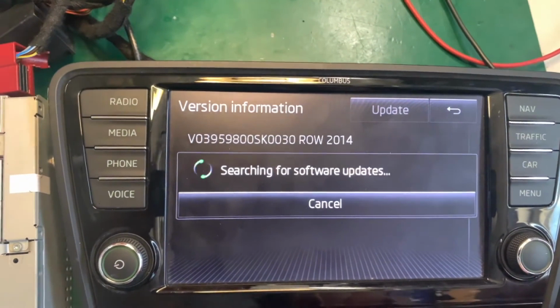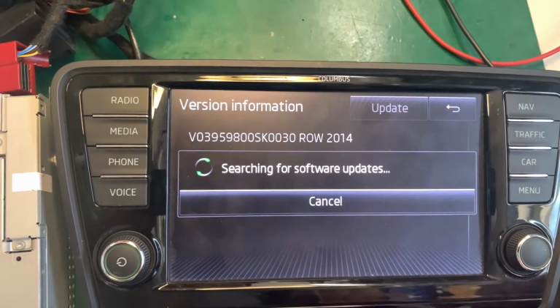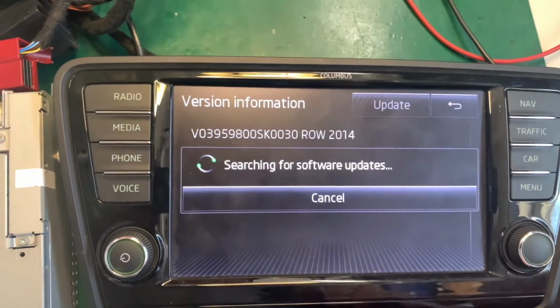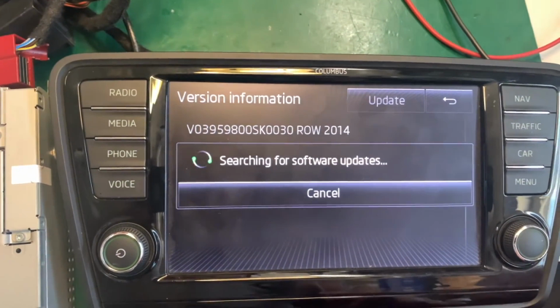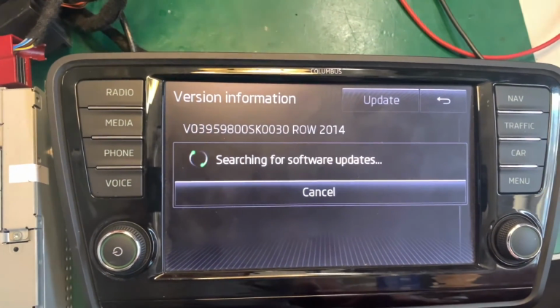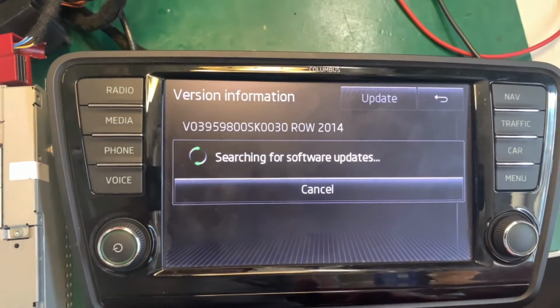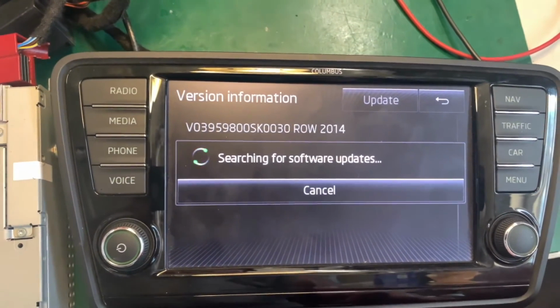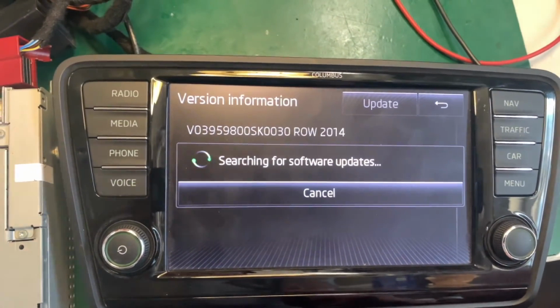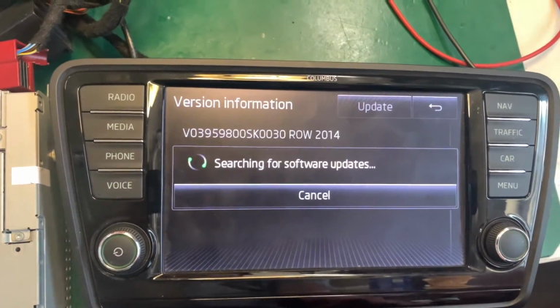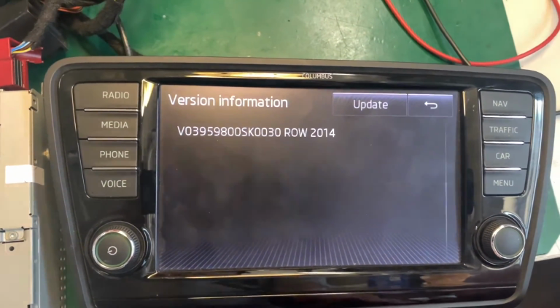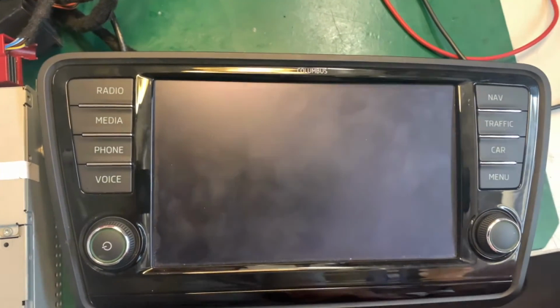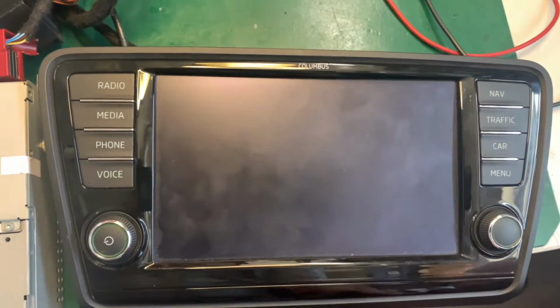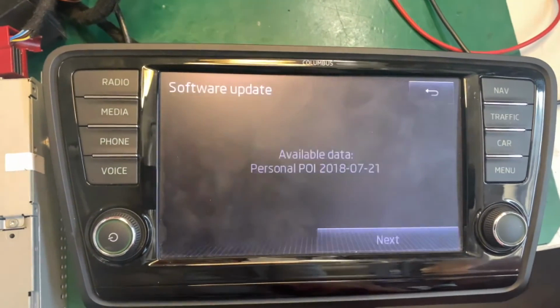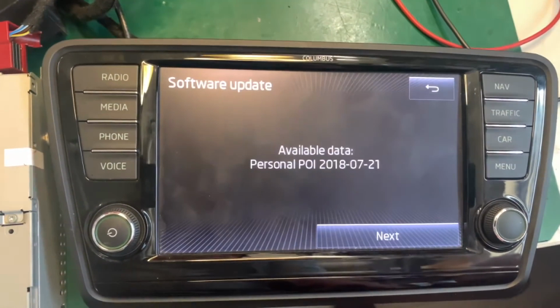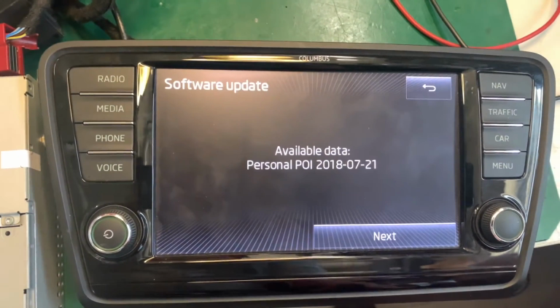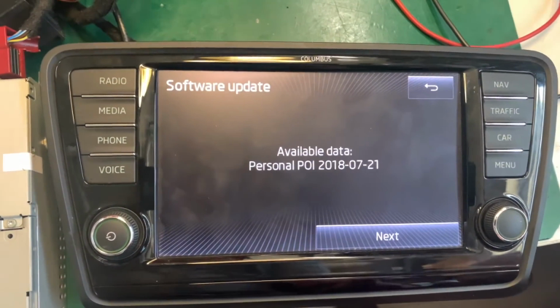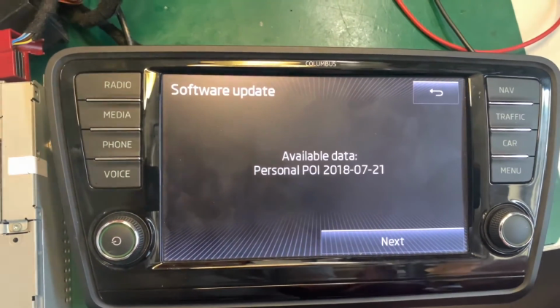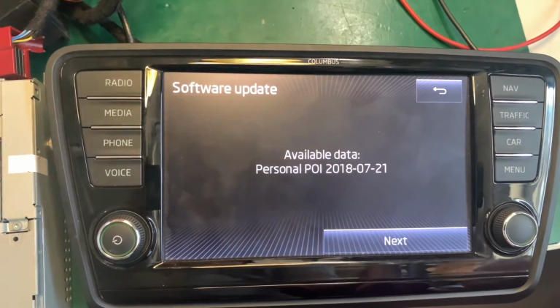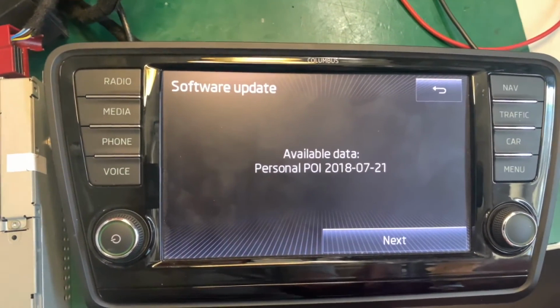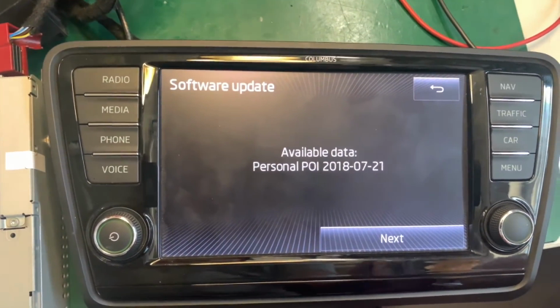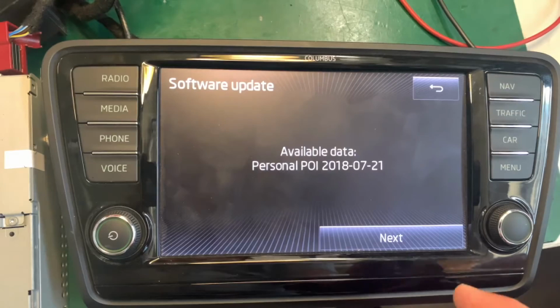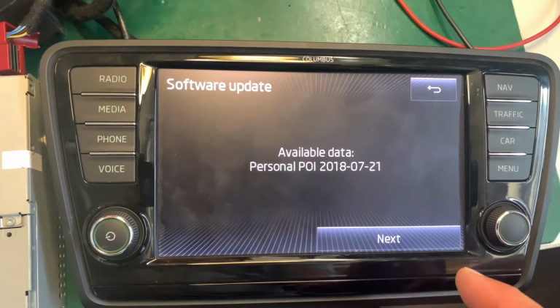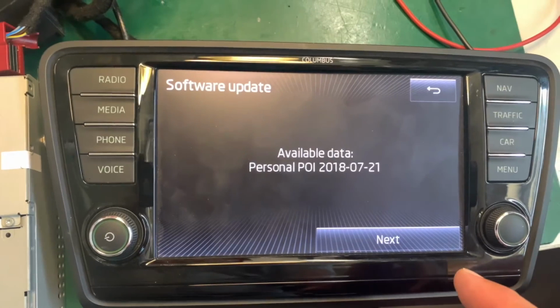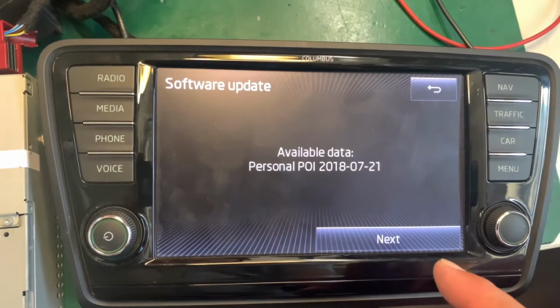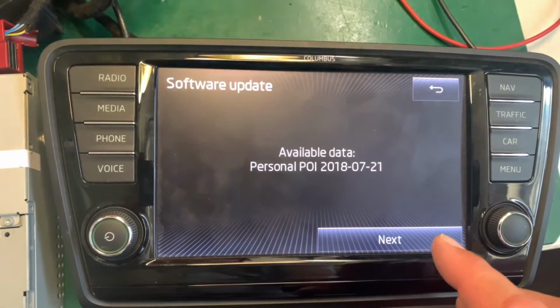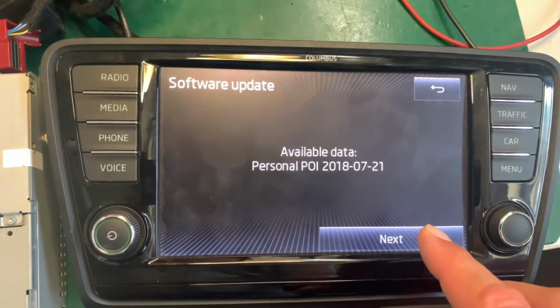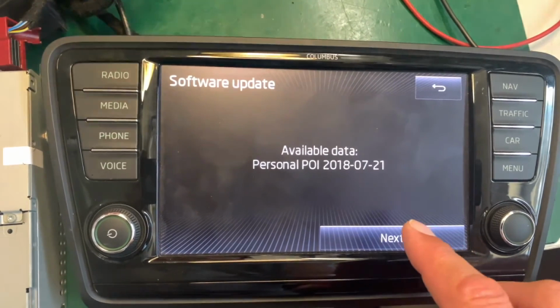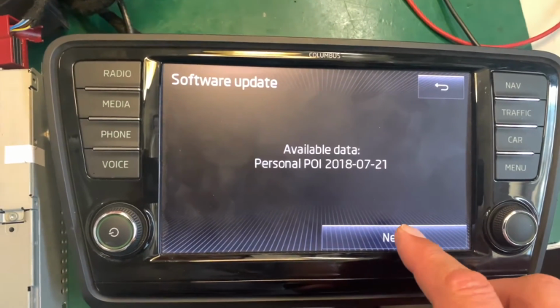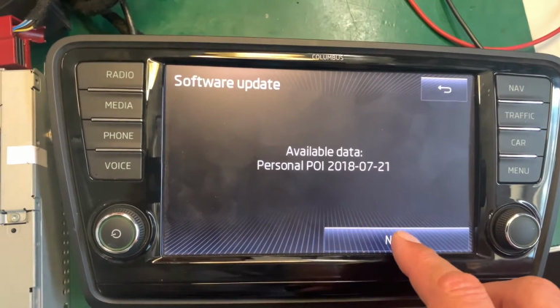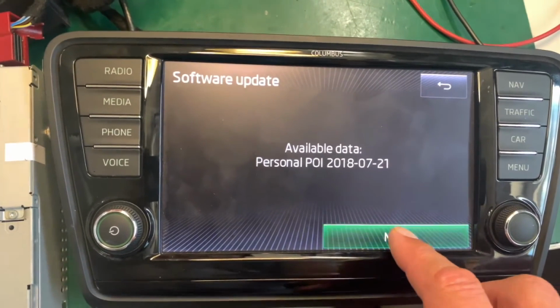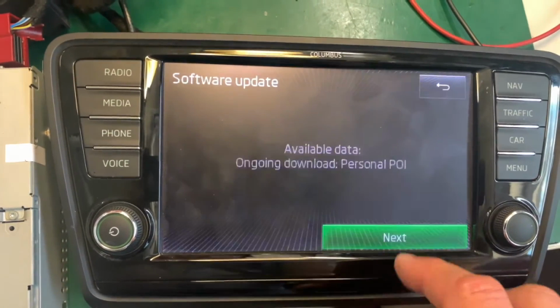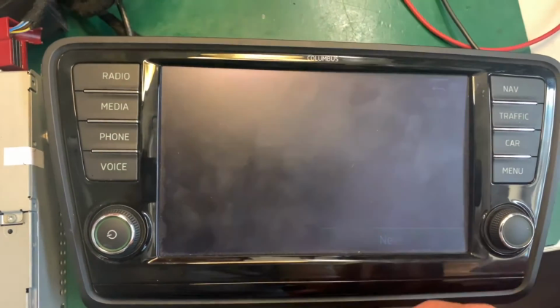The system is searching for software updates on the SD card. It's recognized our personal POI data. Press Next.